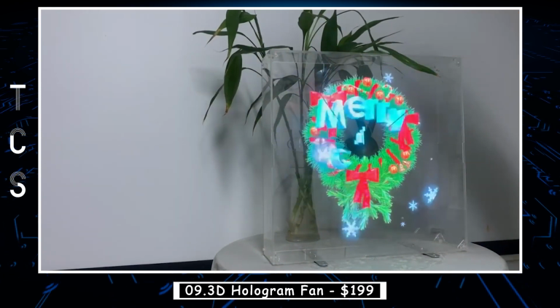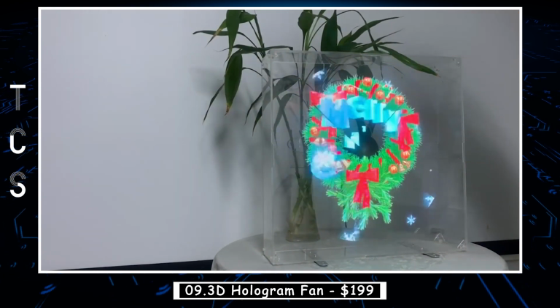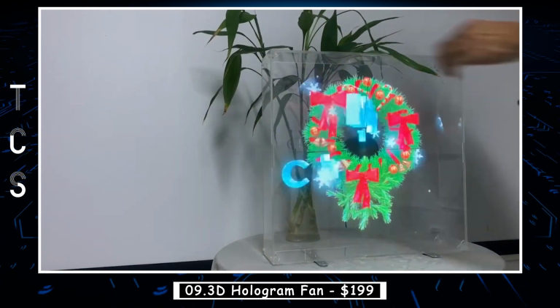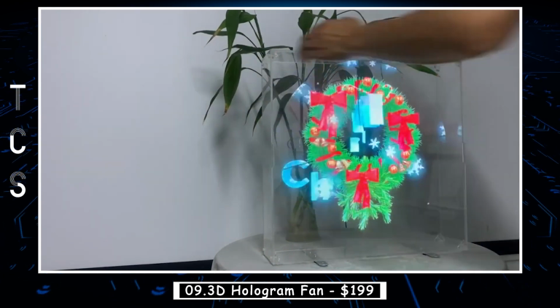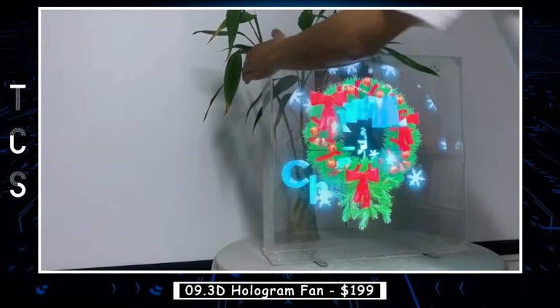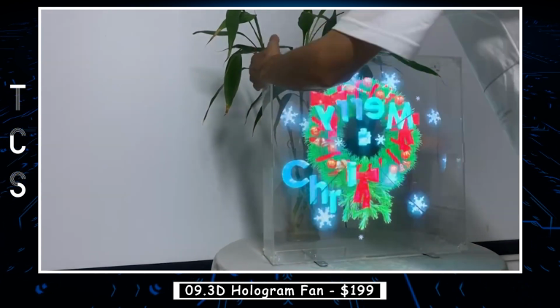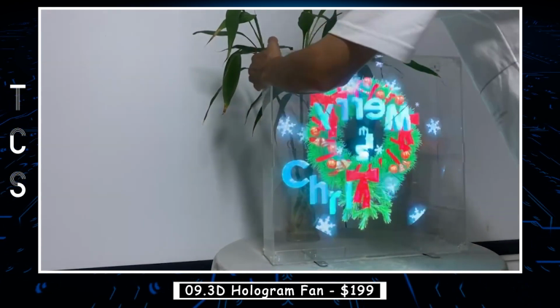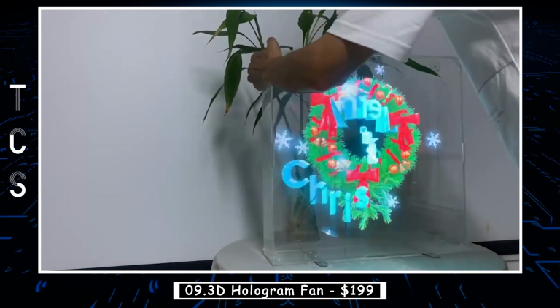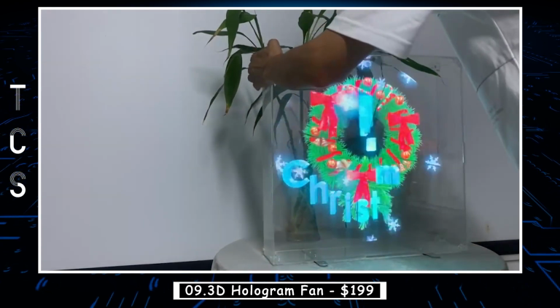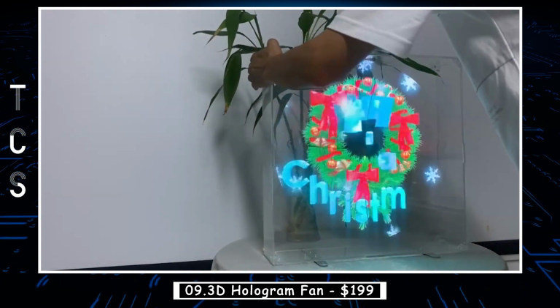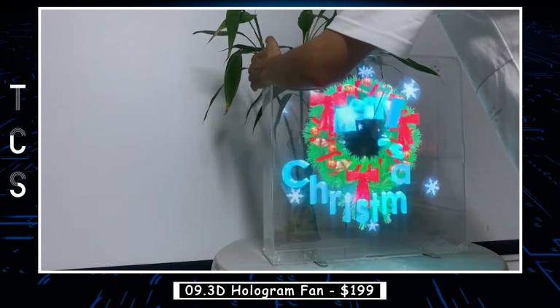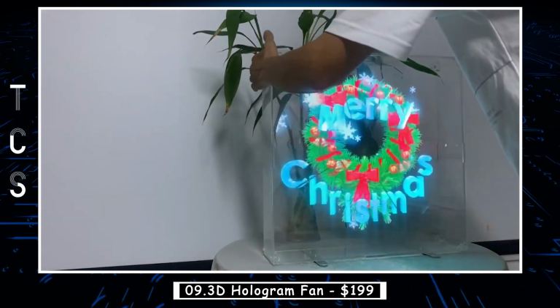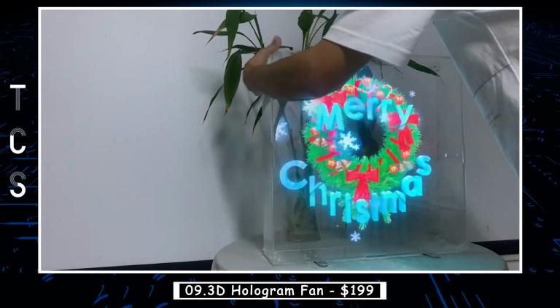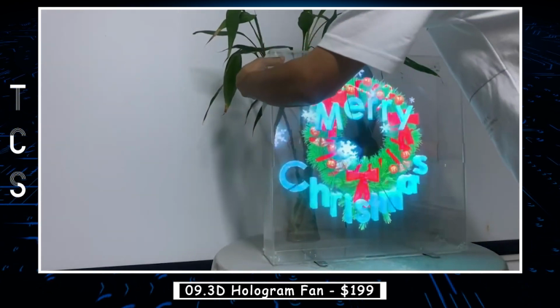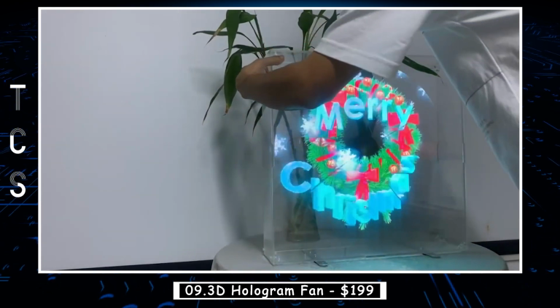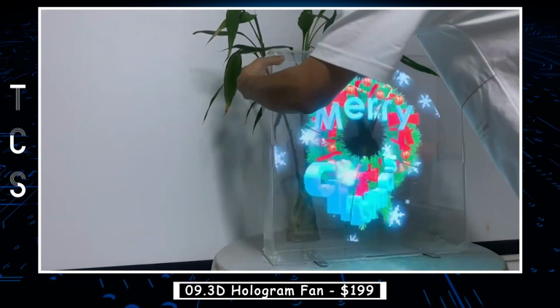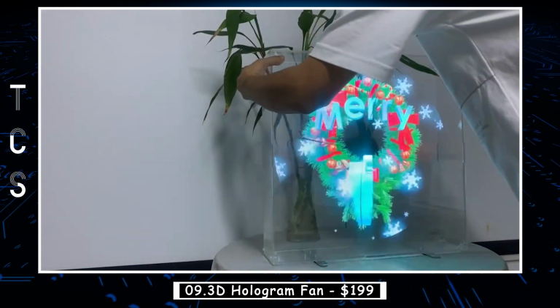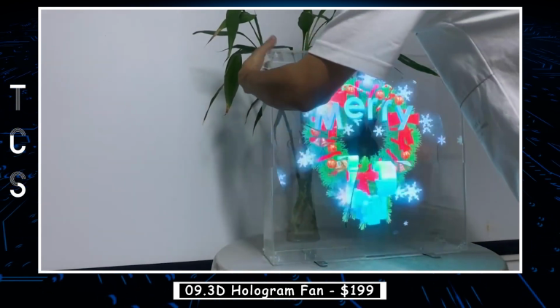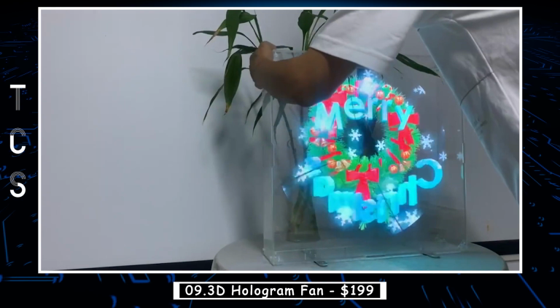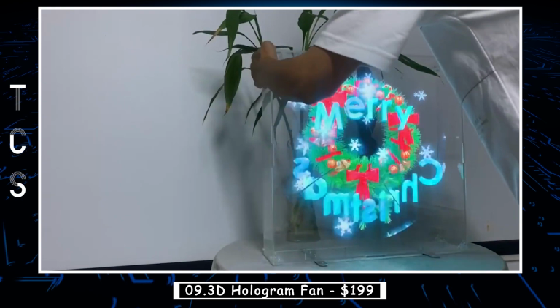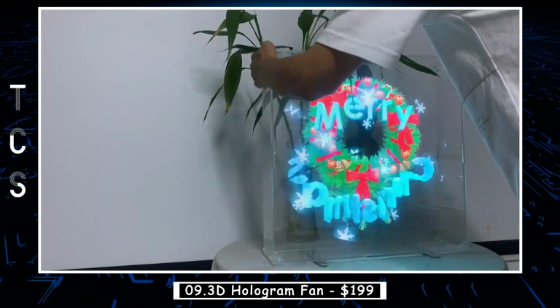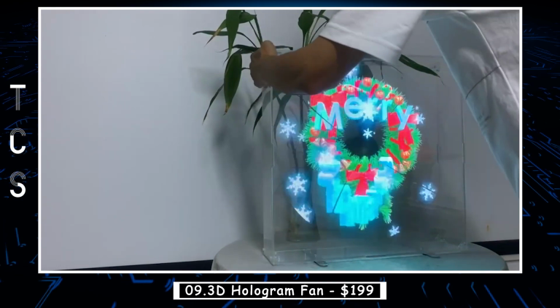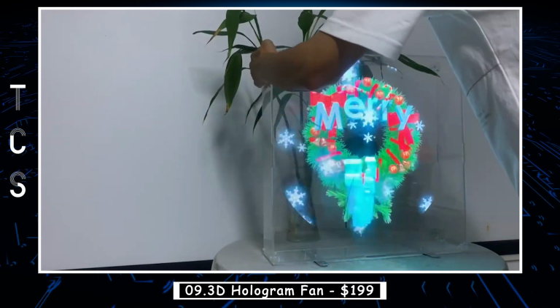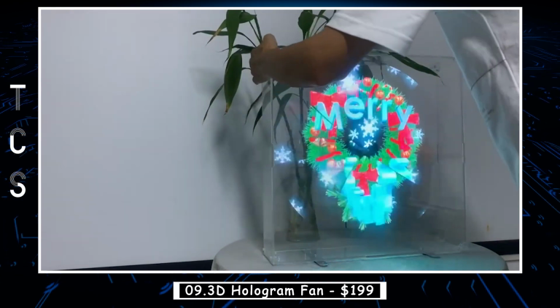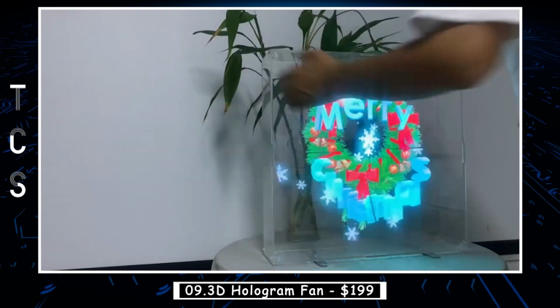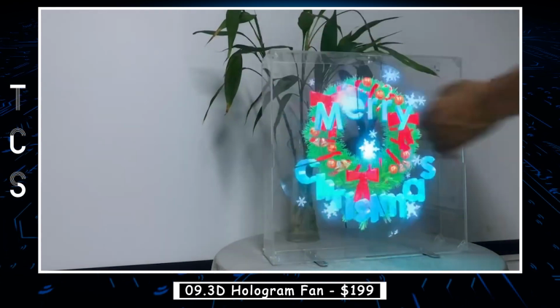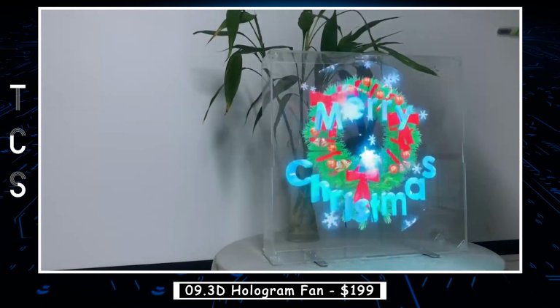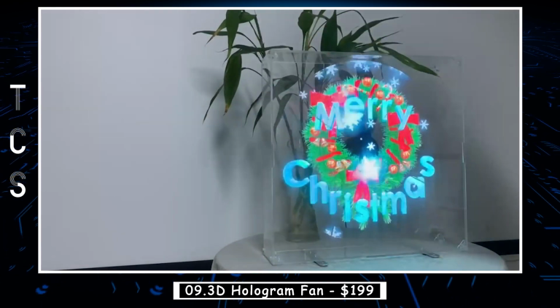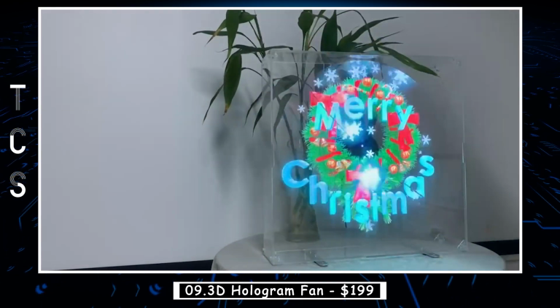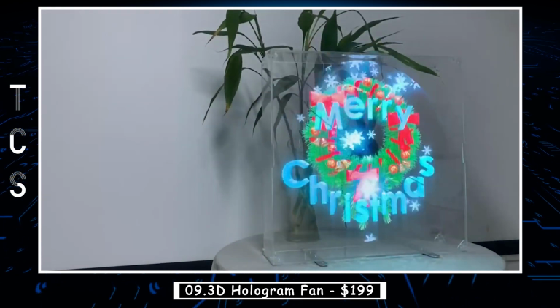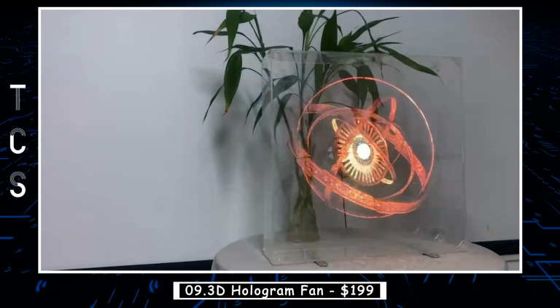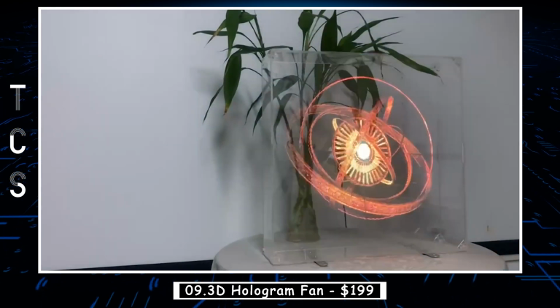With its eye-catching visuals and futuristic appeal, the 3D hologram fan is rapidly gaining popularity in various industries.